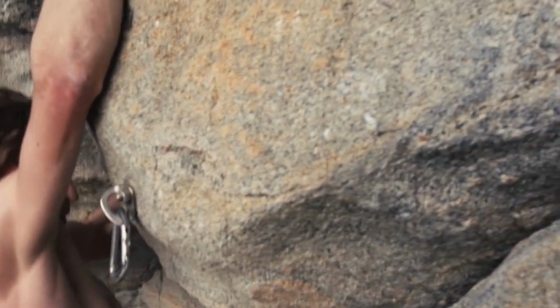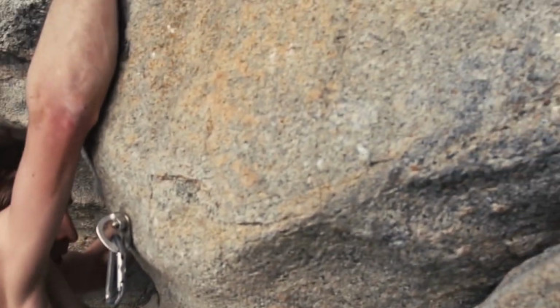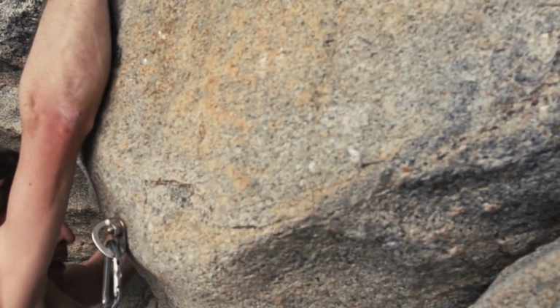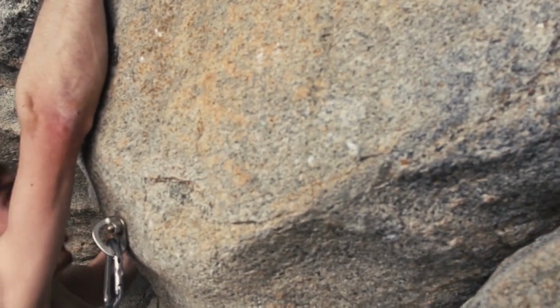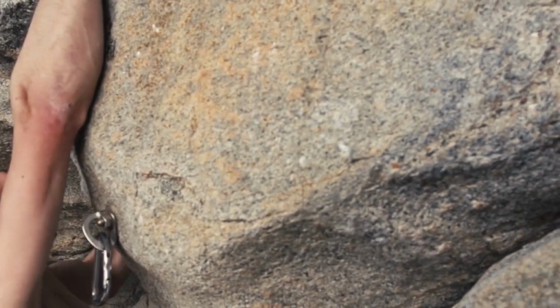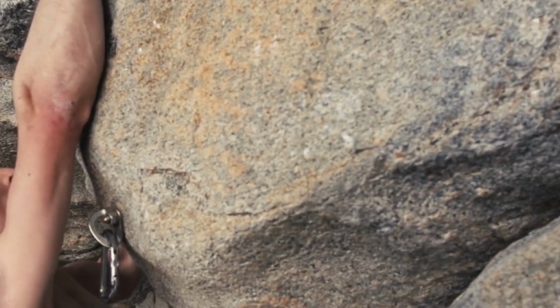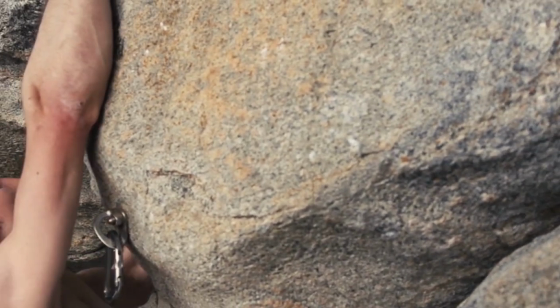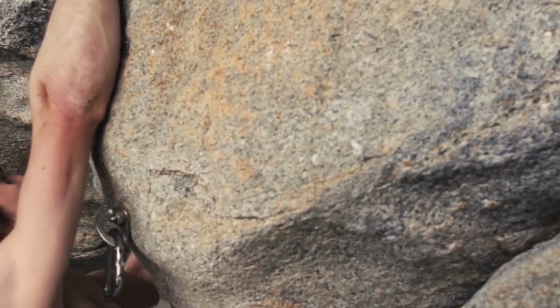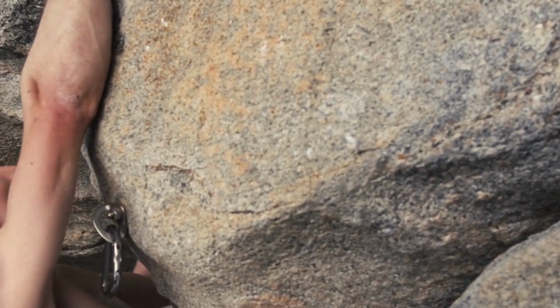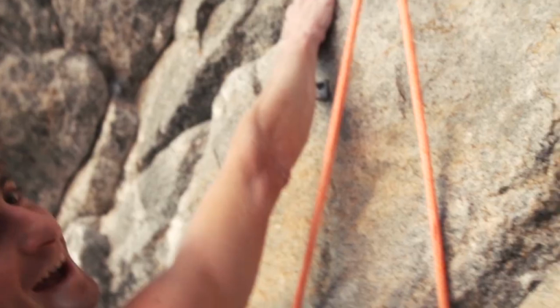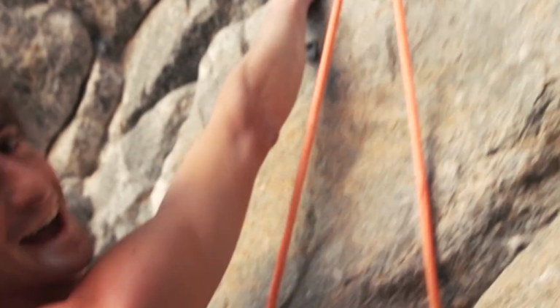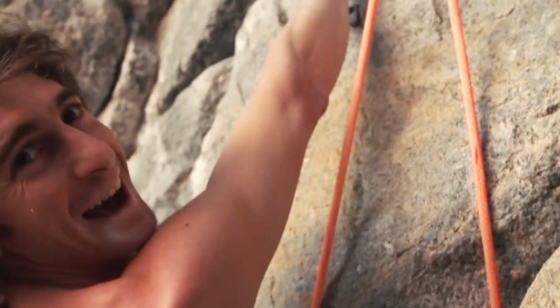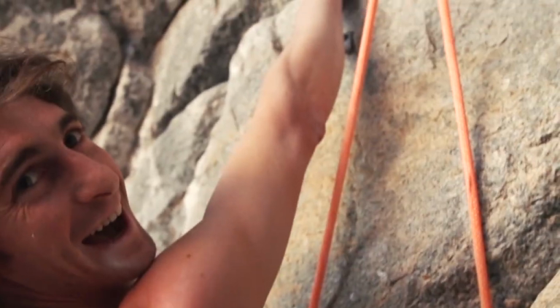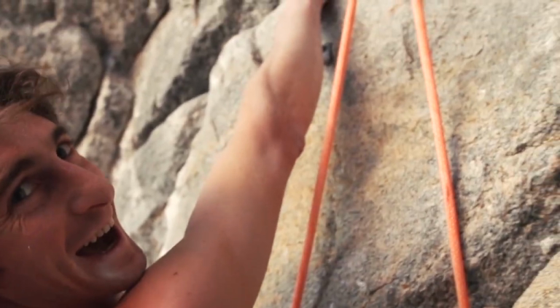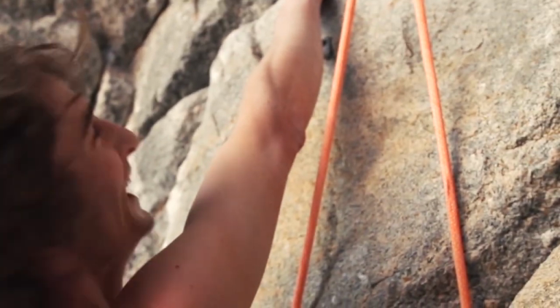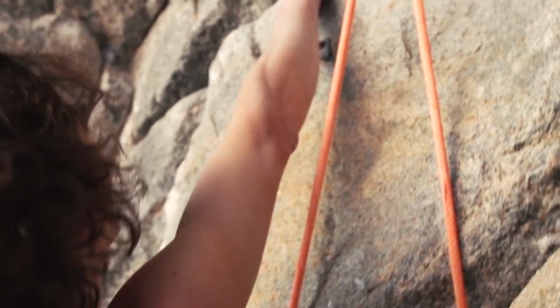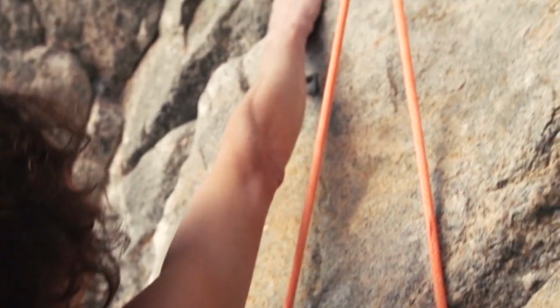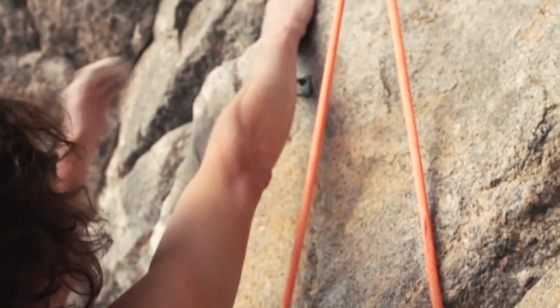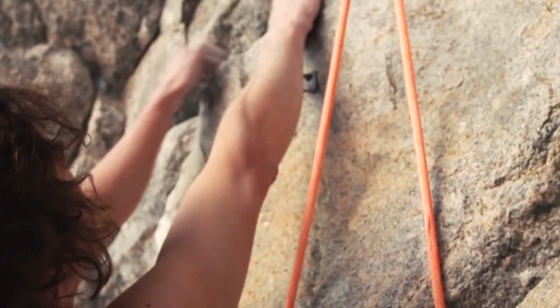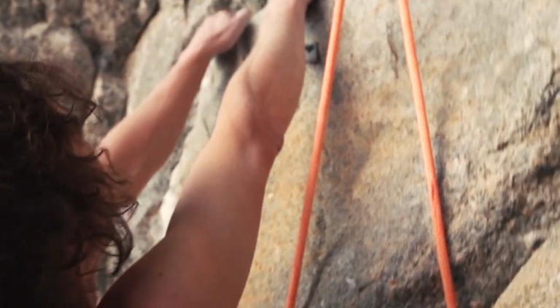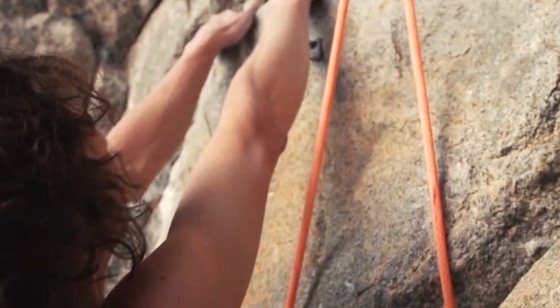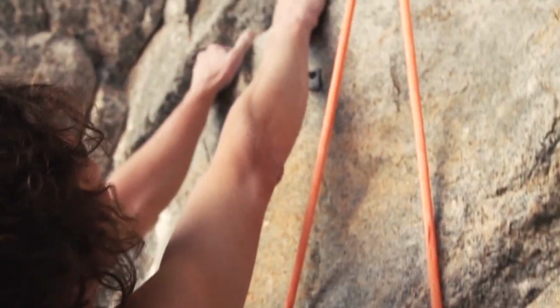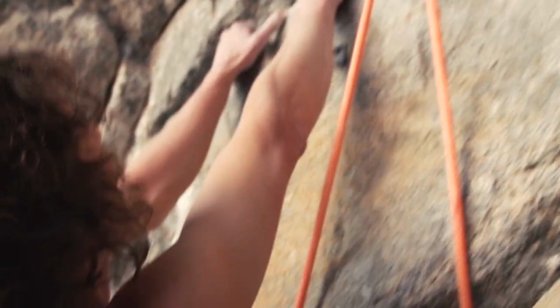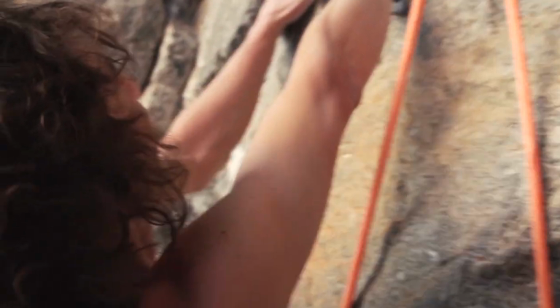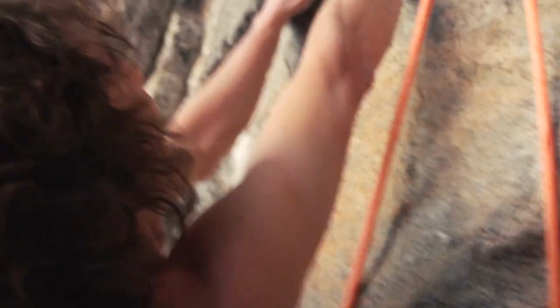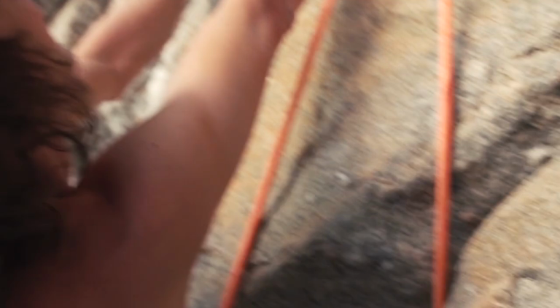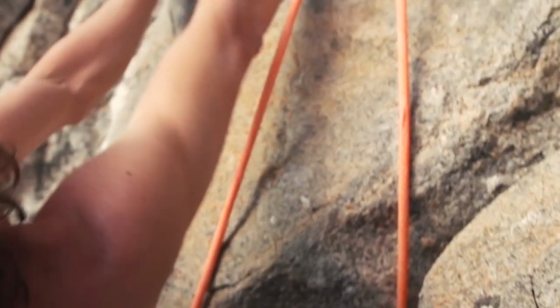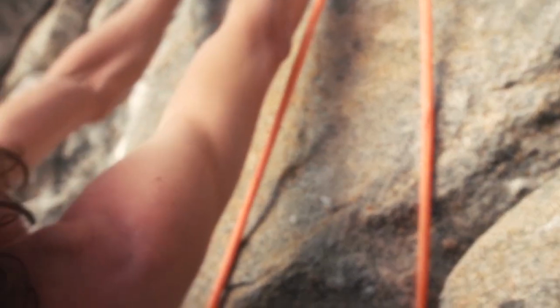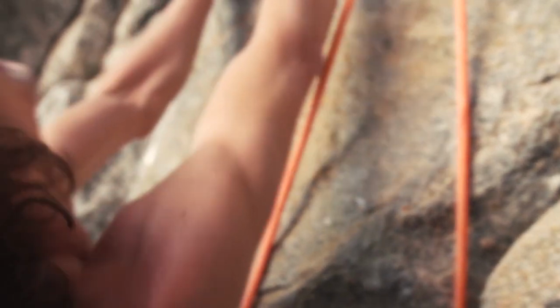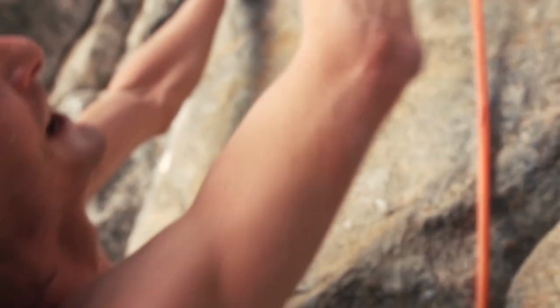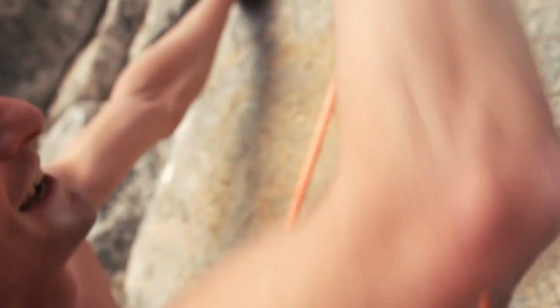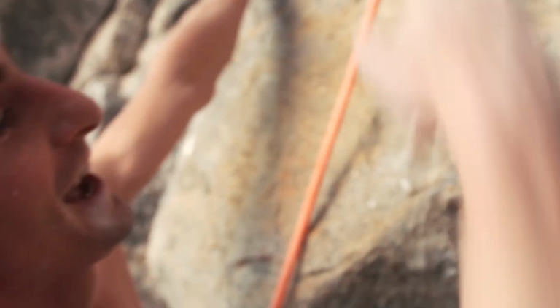Clipping the anchors is pretty awesome. I haven't done a 9A+ since 2007.